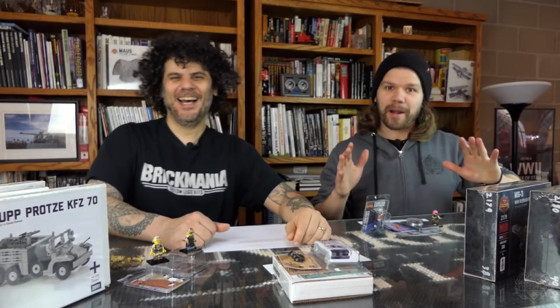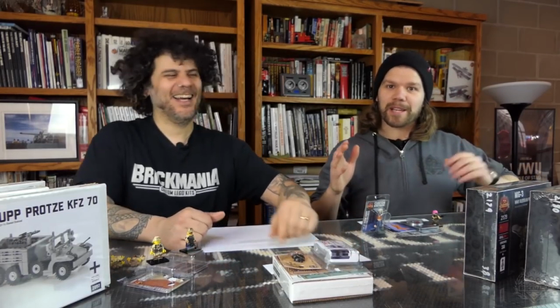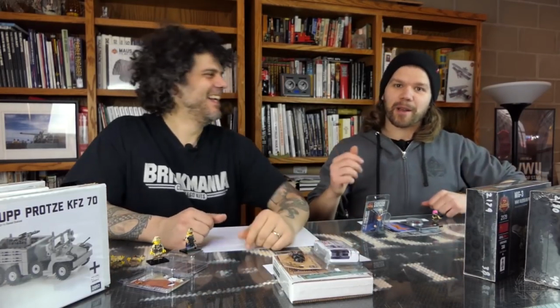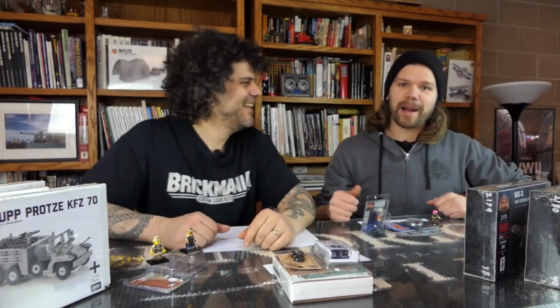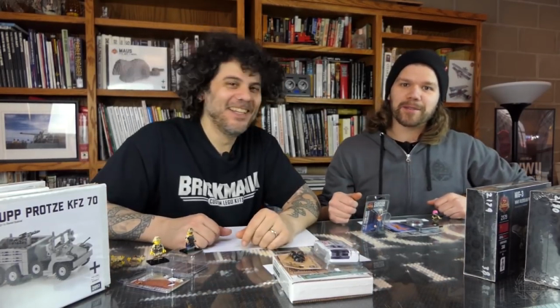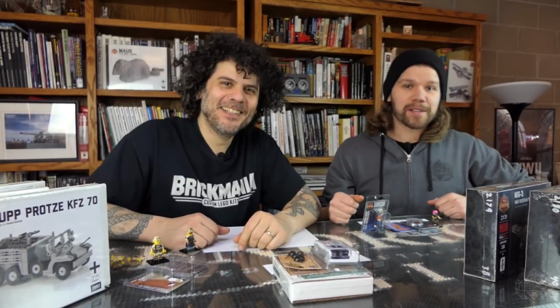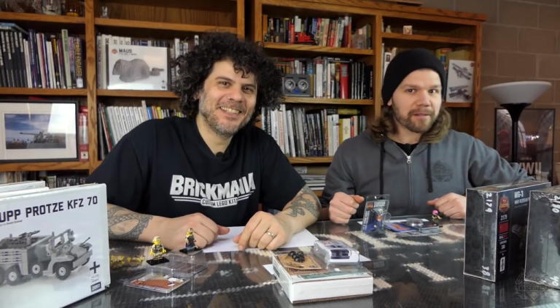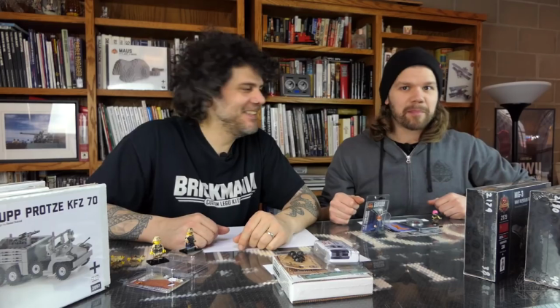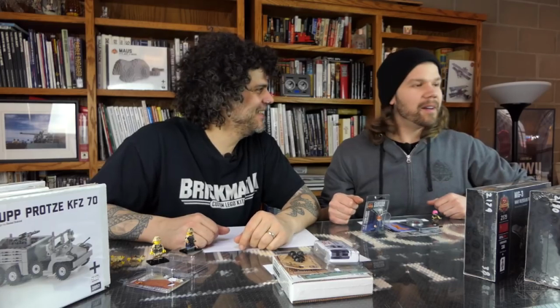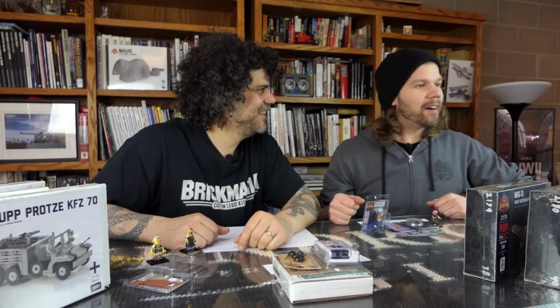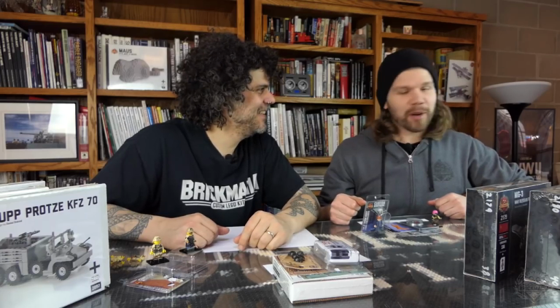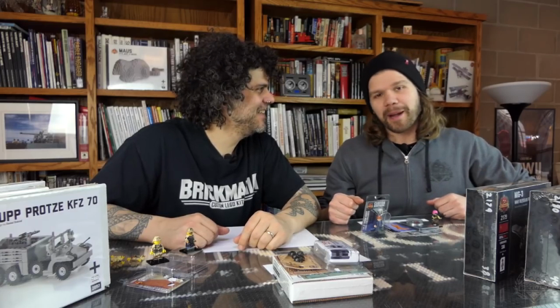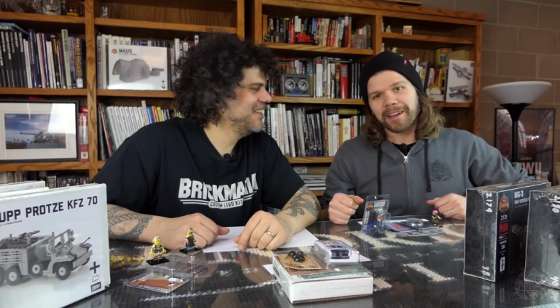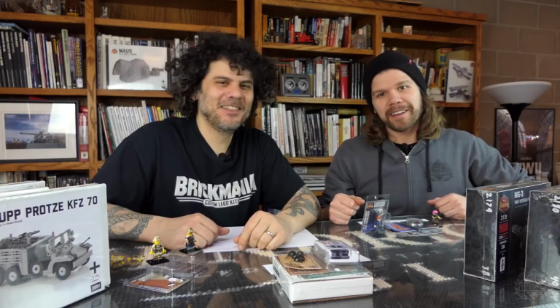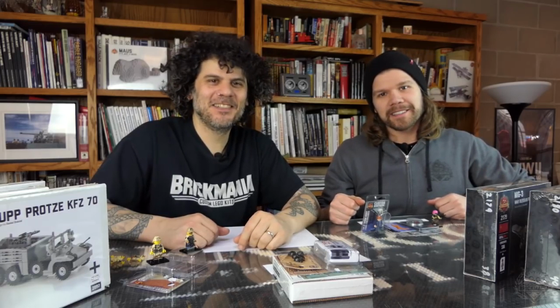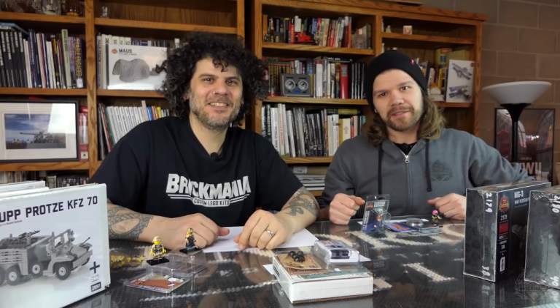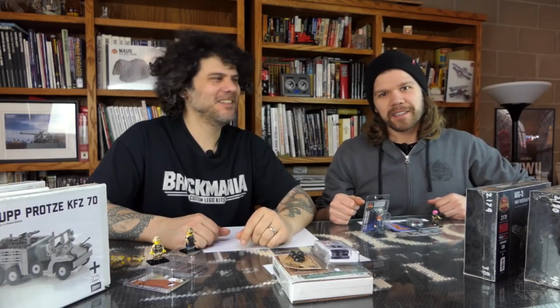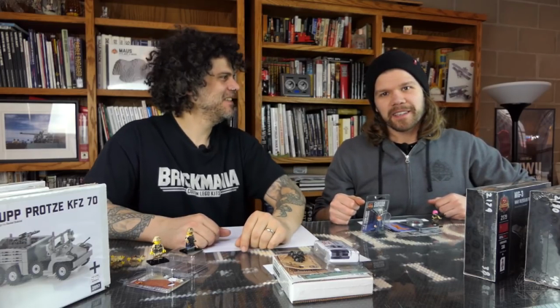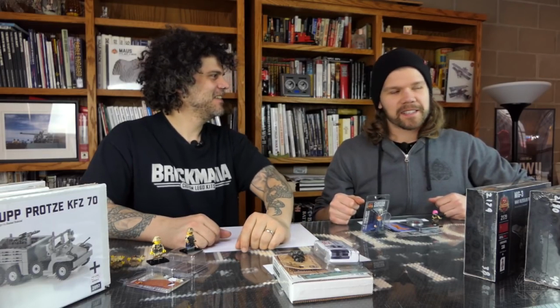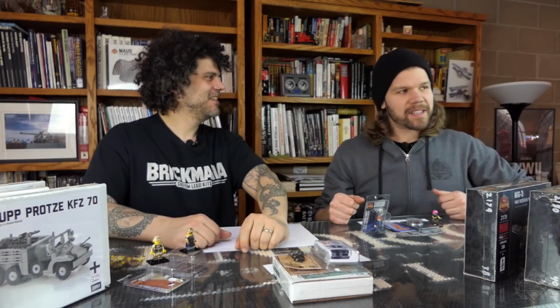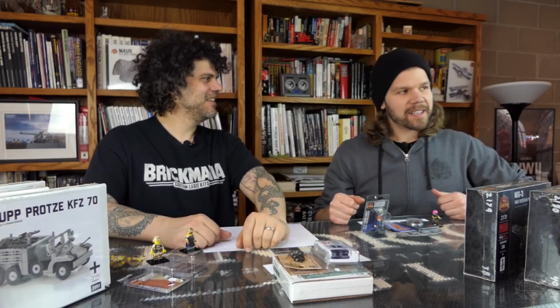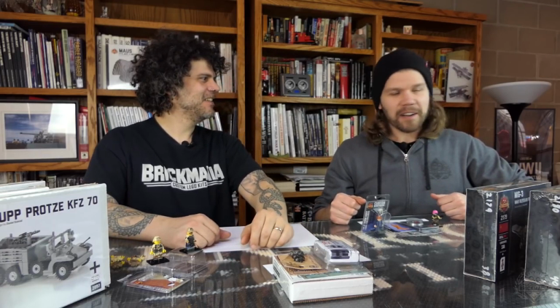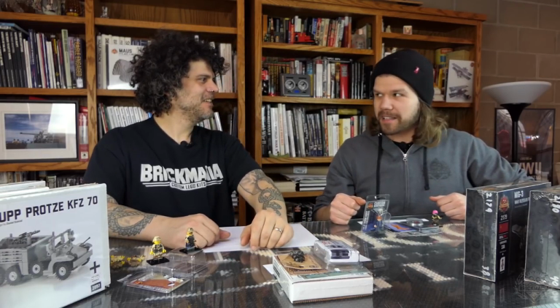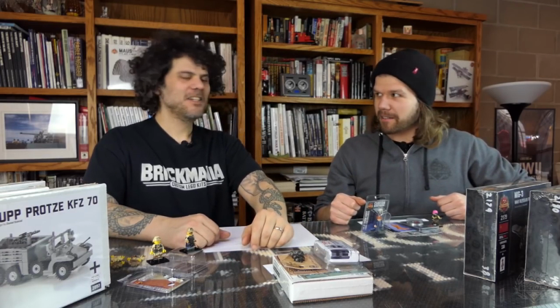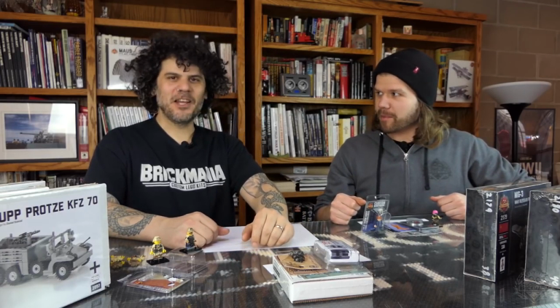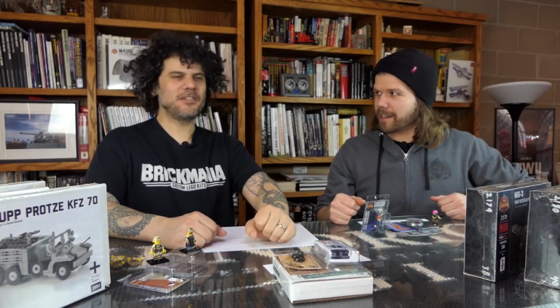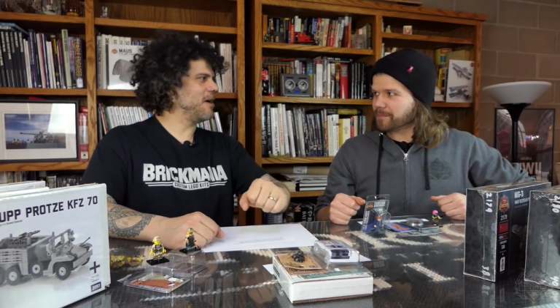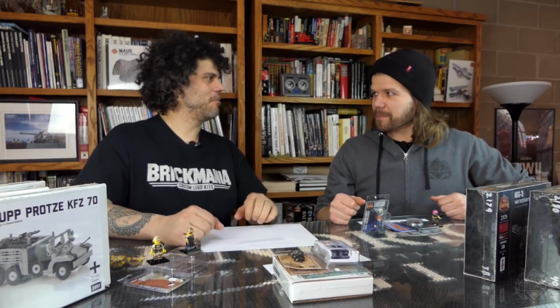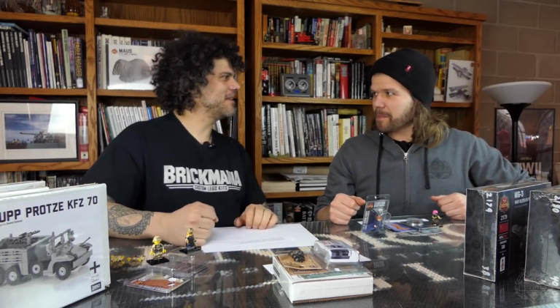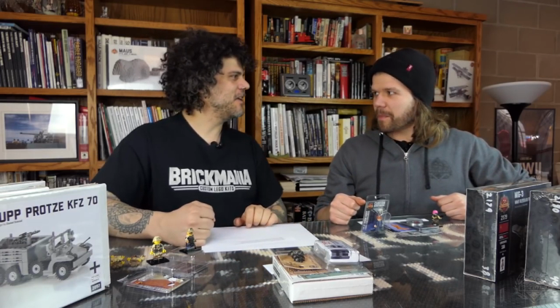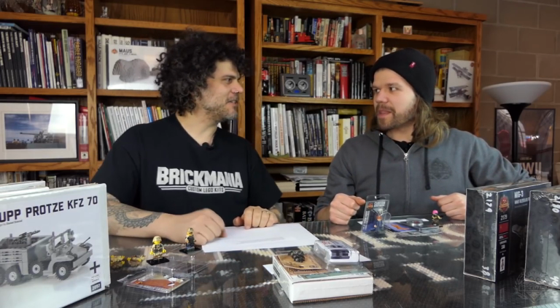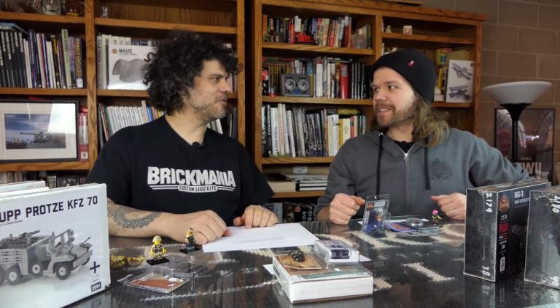Brick Maniacs, welcome back to another Sit Rep of Brick Mania TV. This is a Sunday Sit Rep, and we're back to the Sunday Sit Rep.